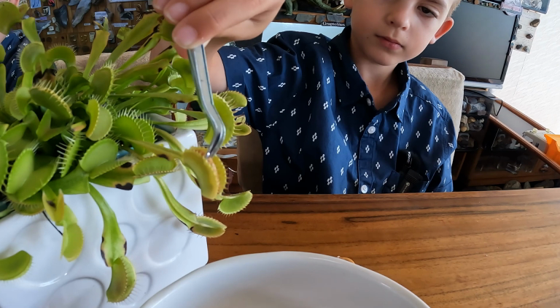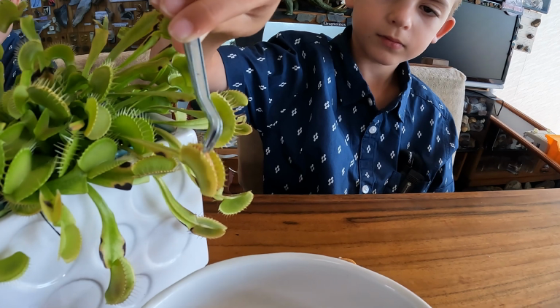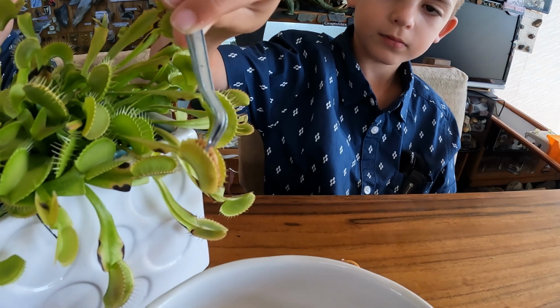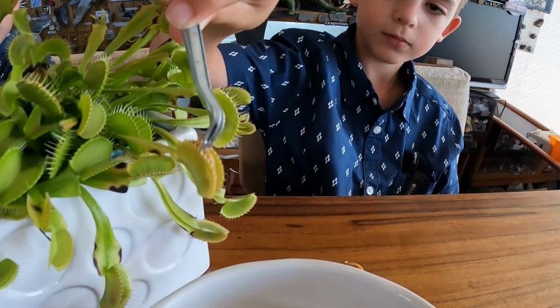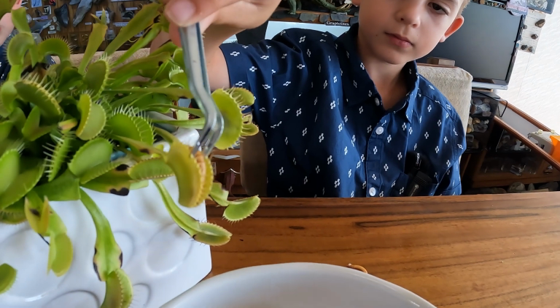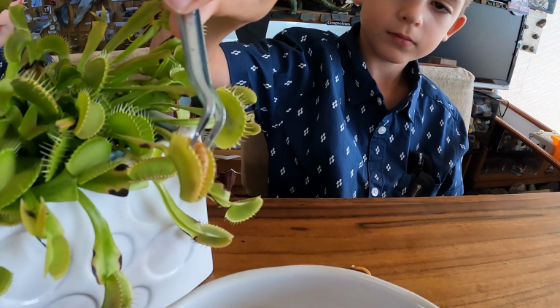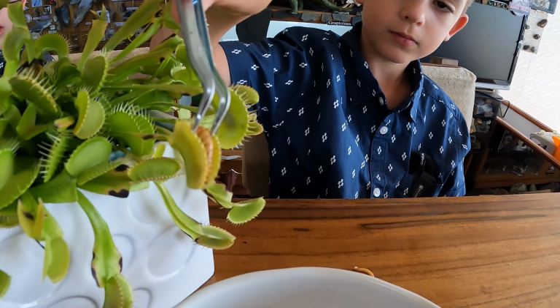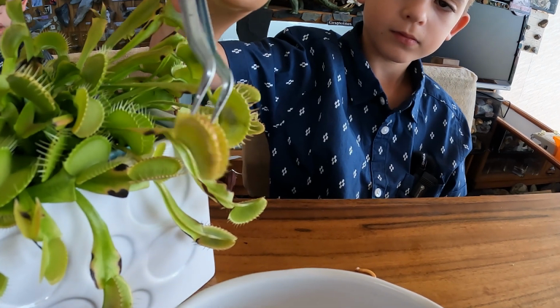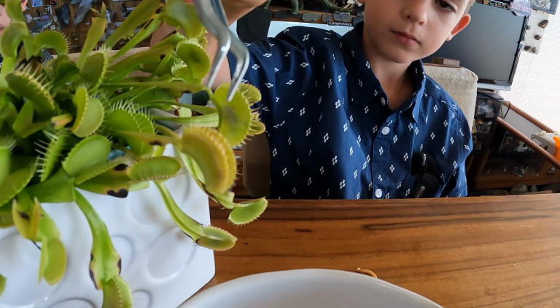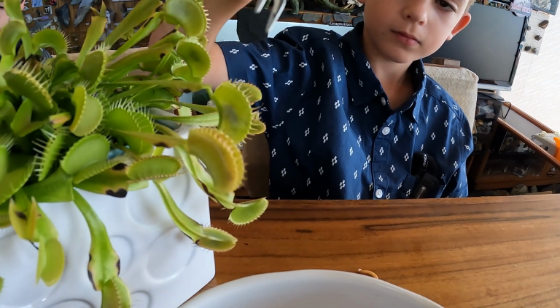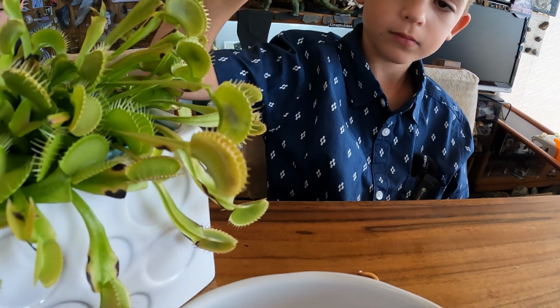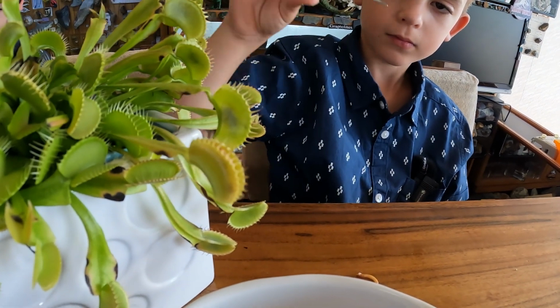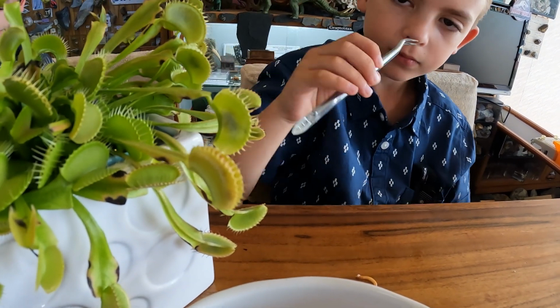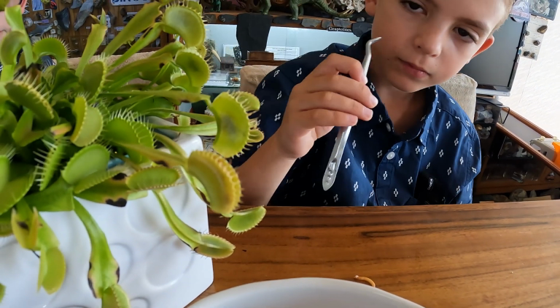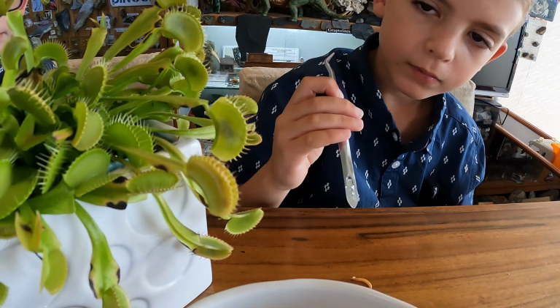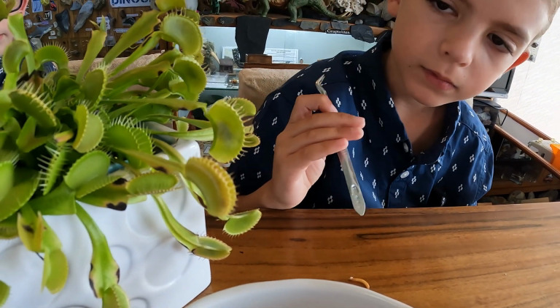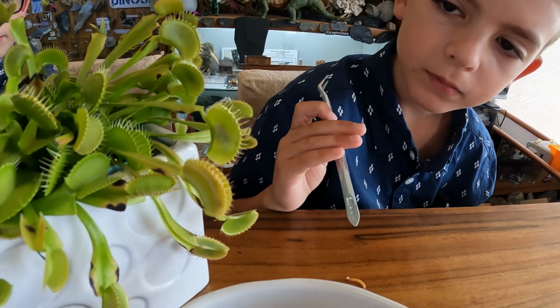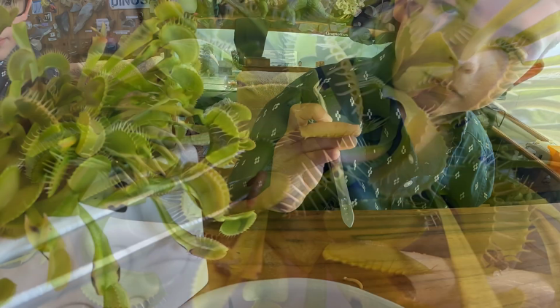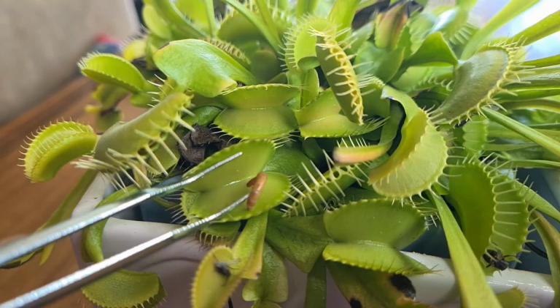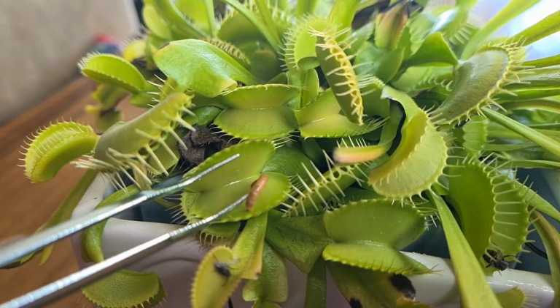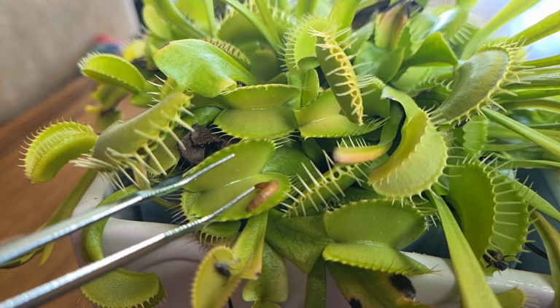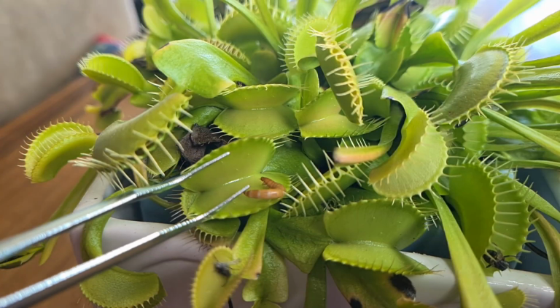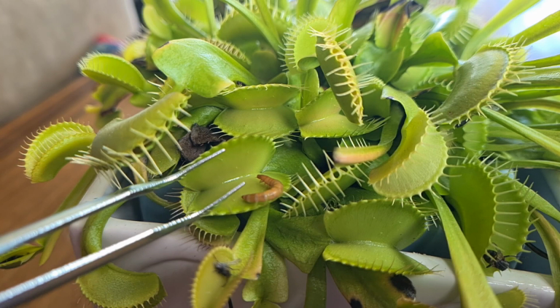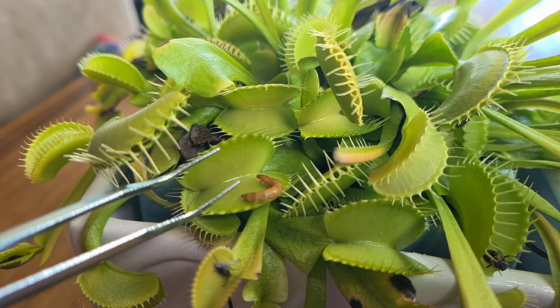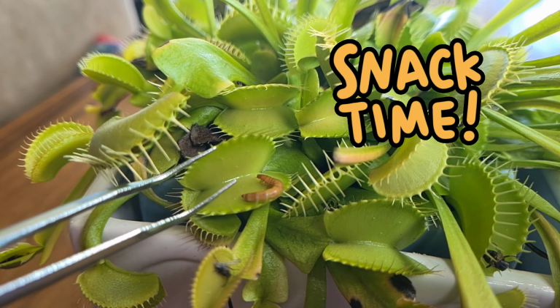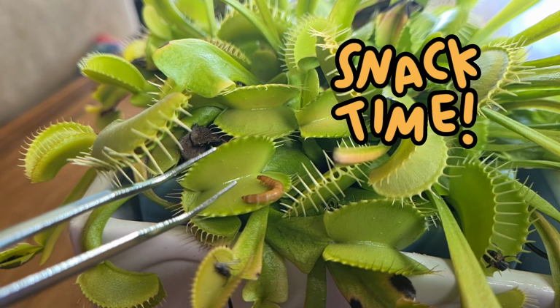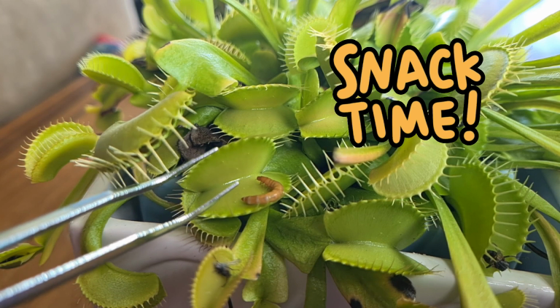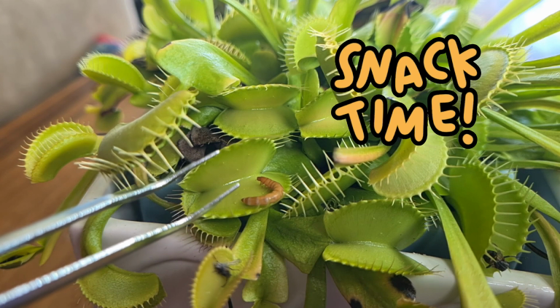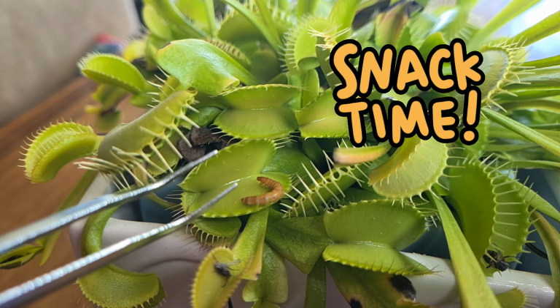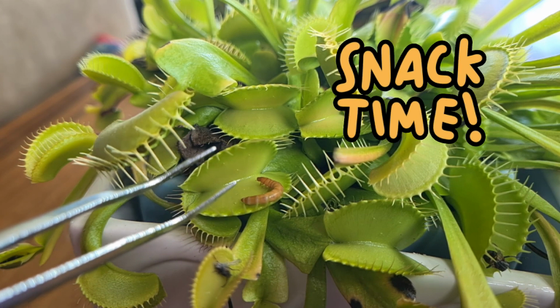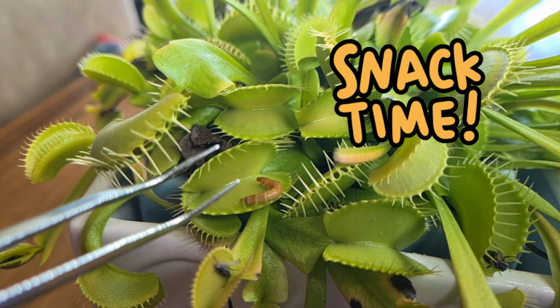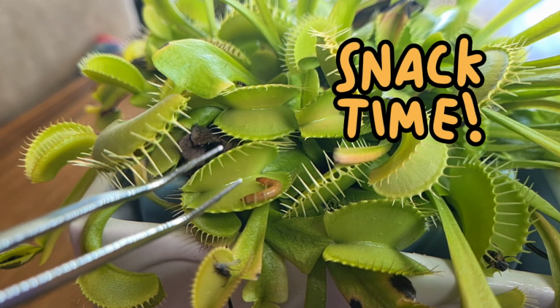That one closed, that one closed, quick. Snack time!